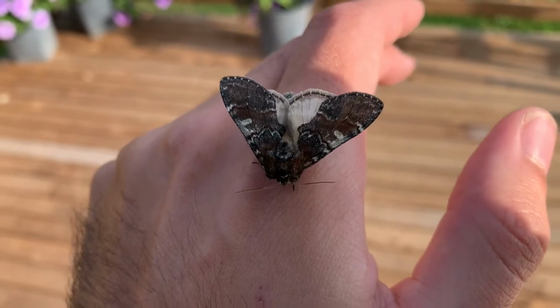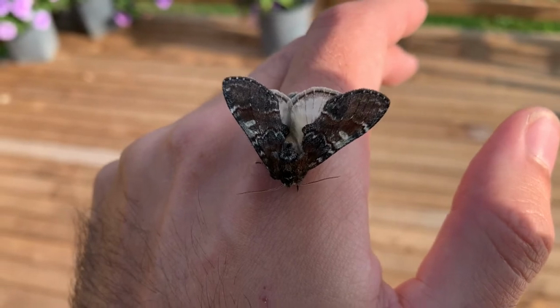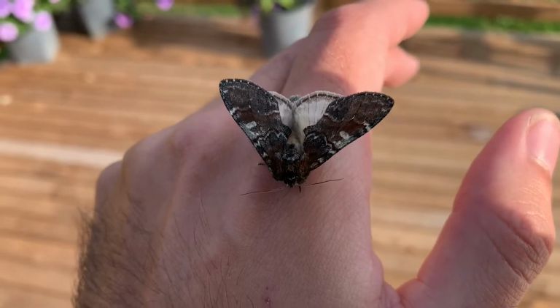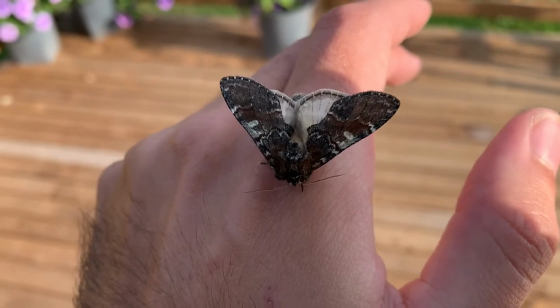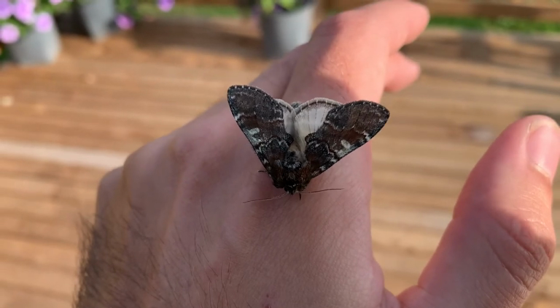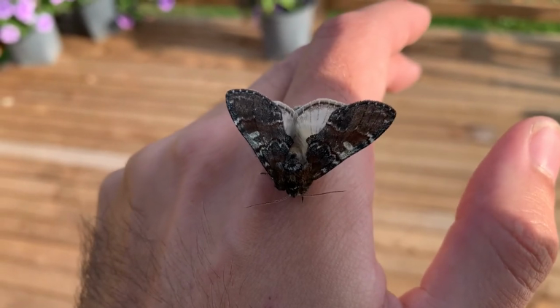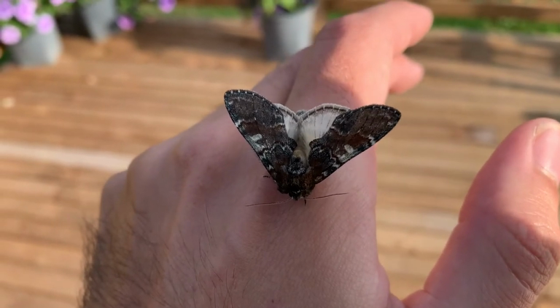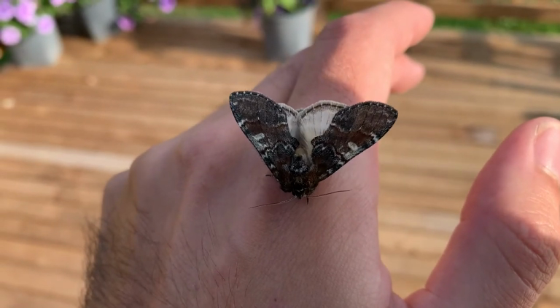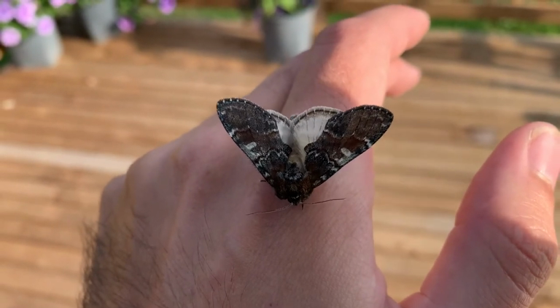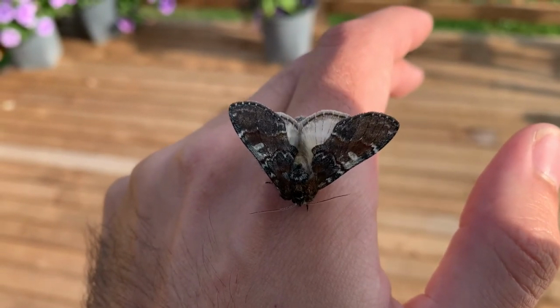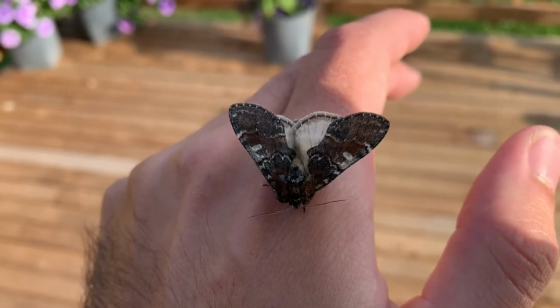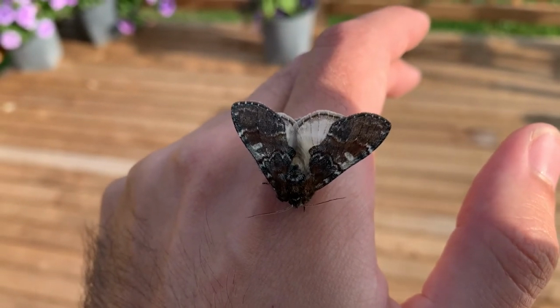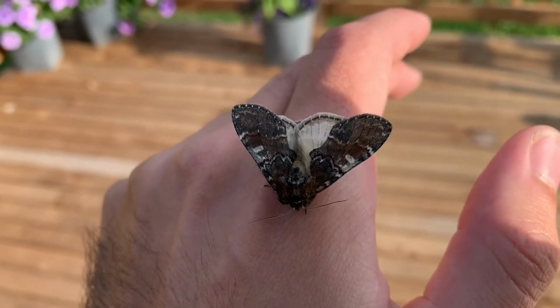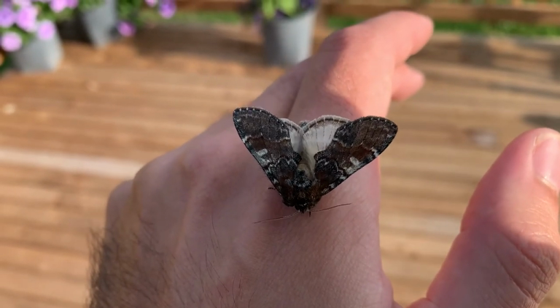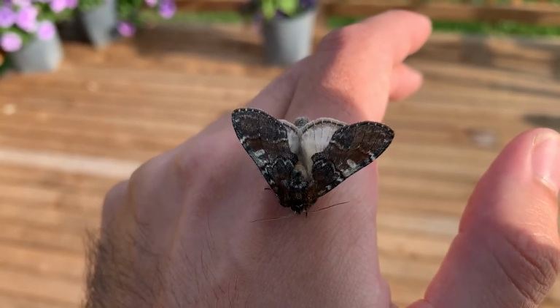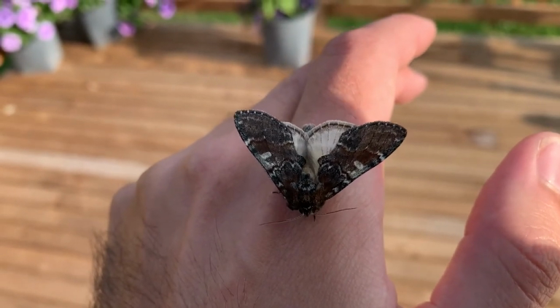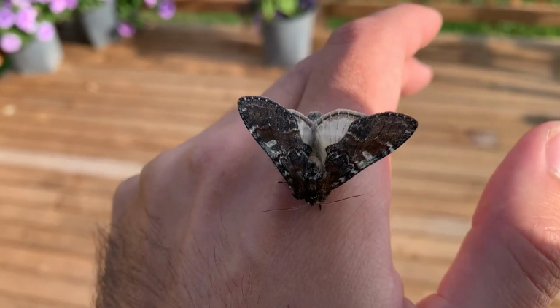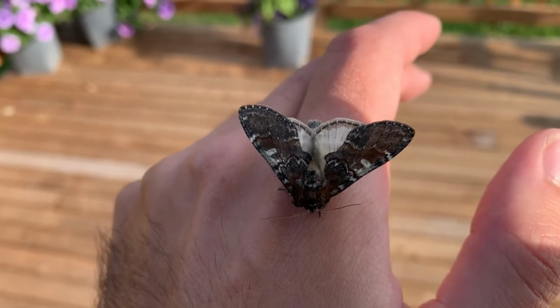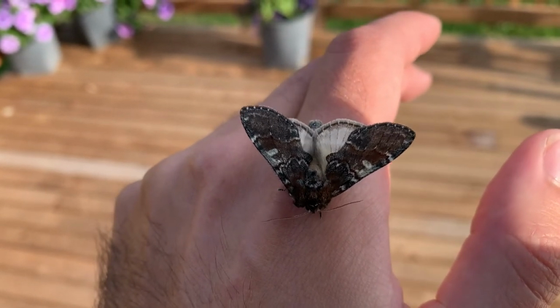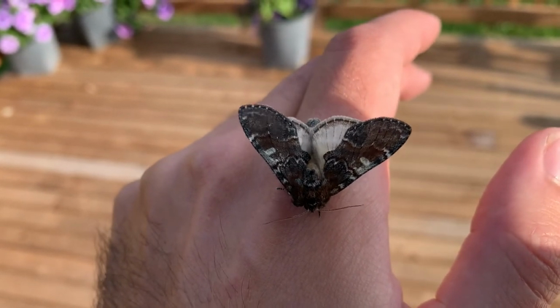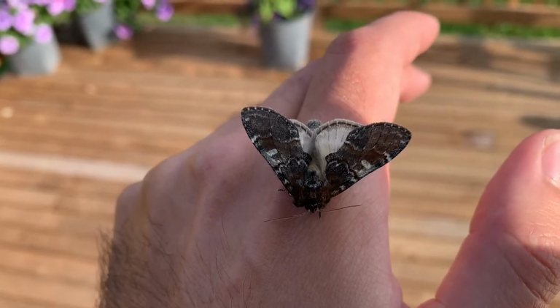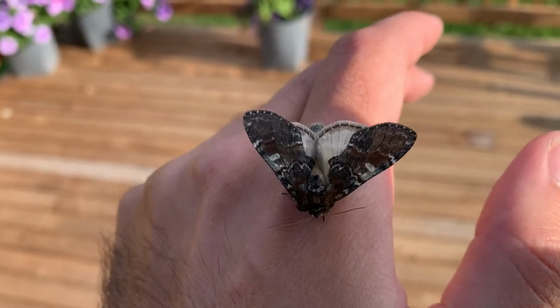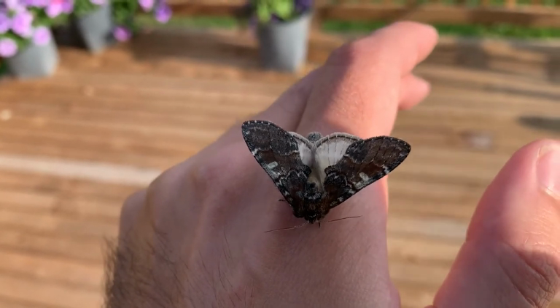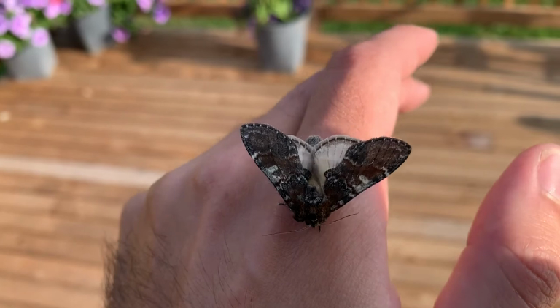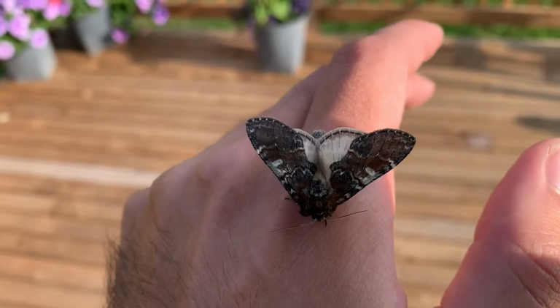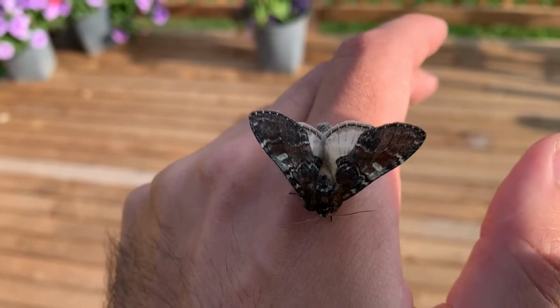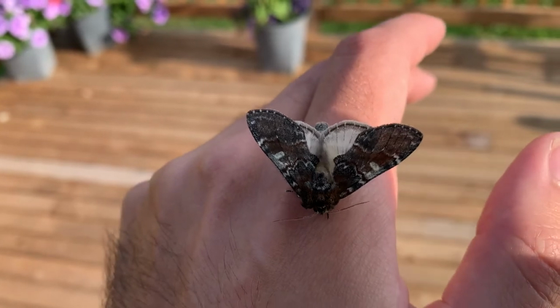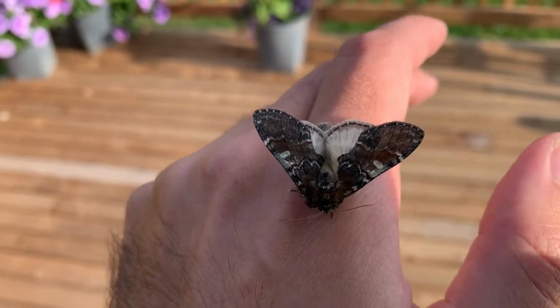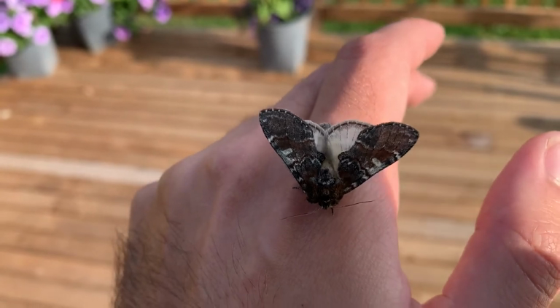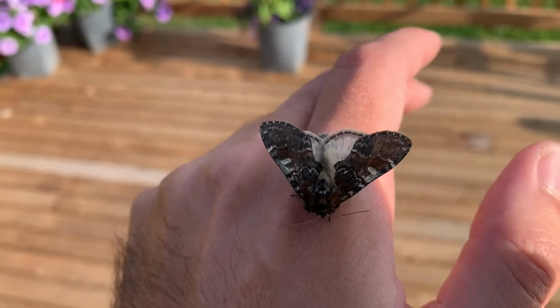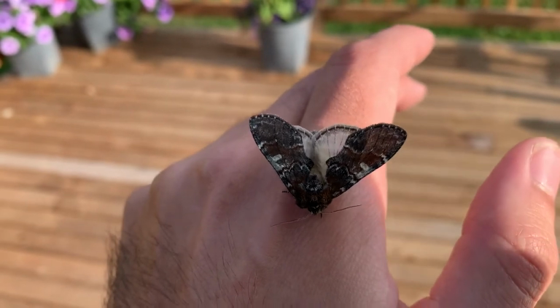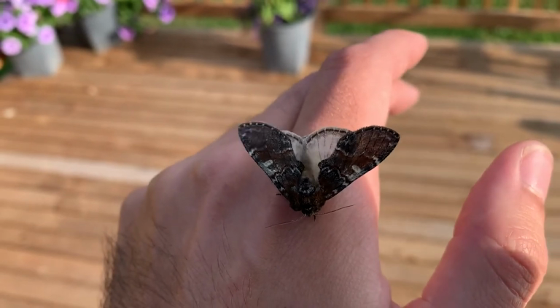He's building up enough heat, enough friction in his wings to be able to flap them fast enough to take off.